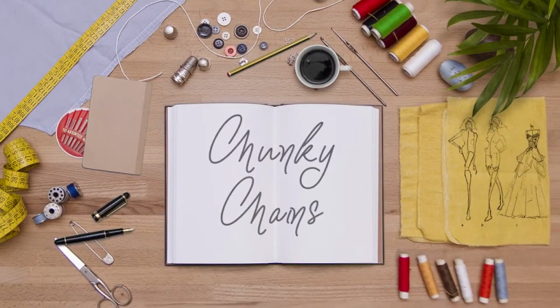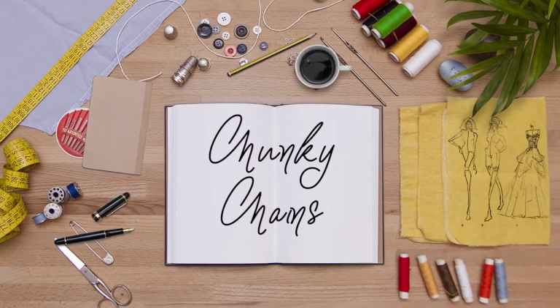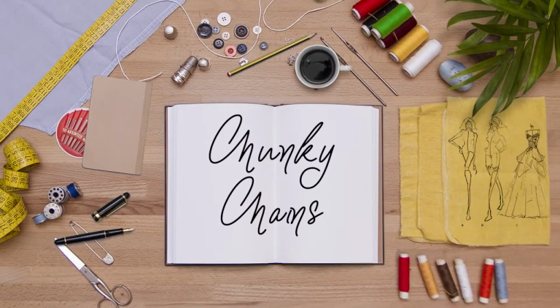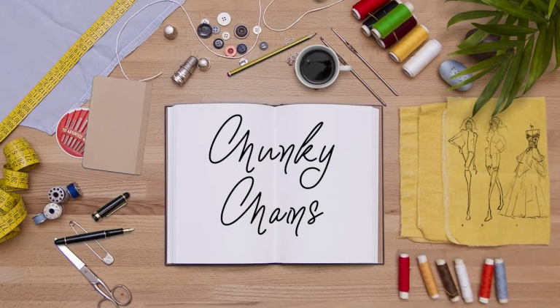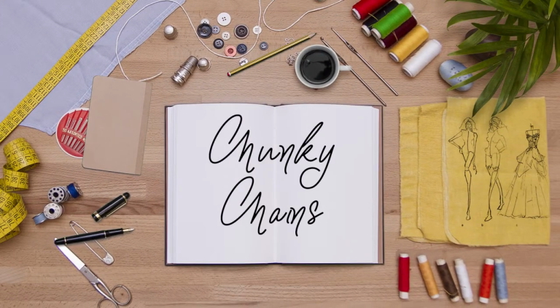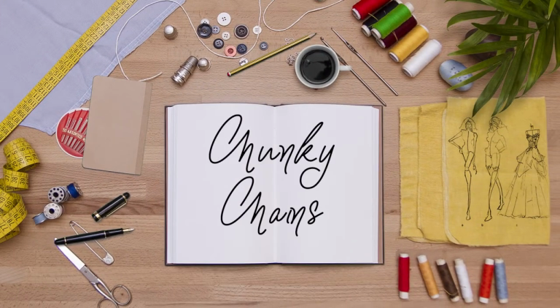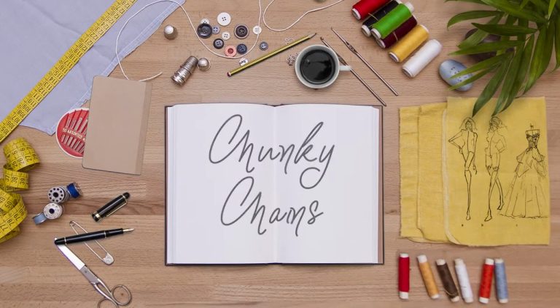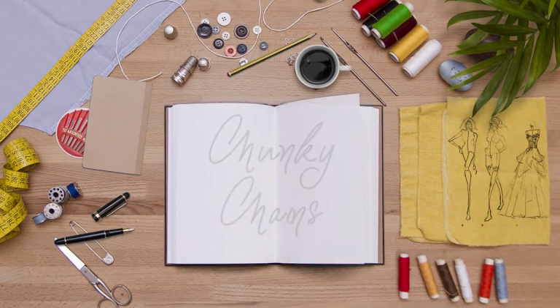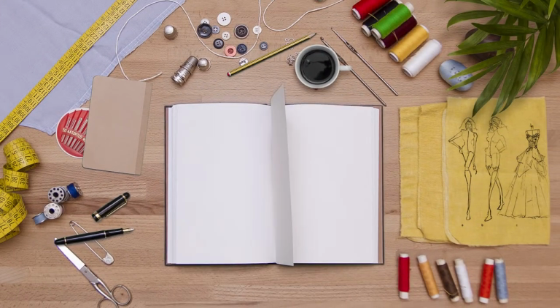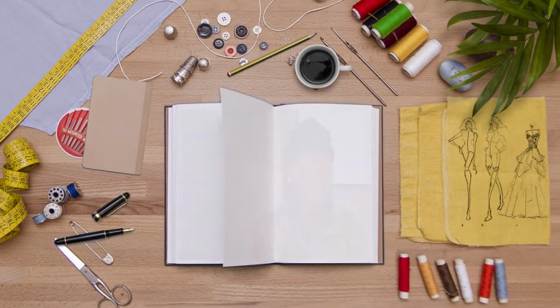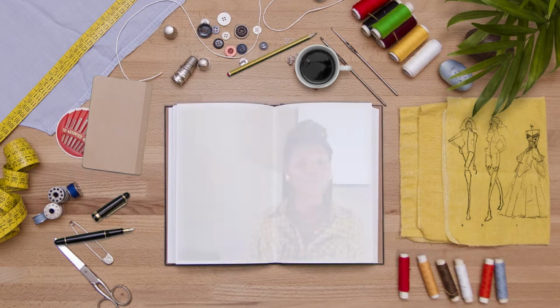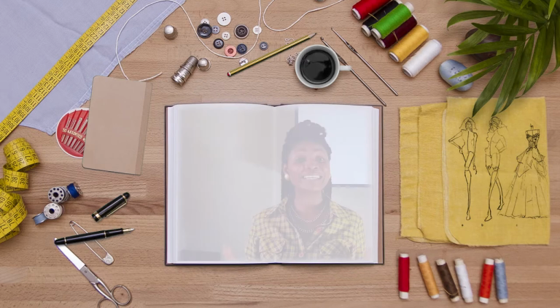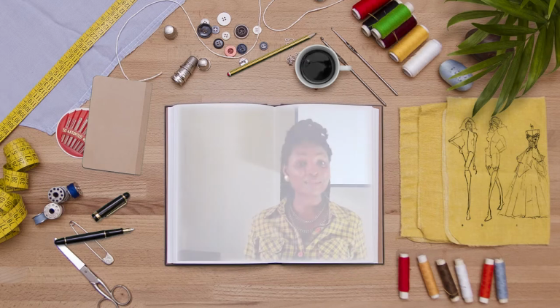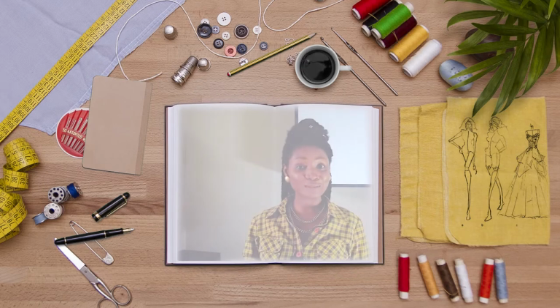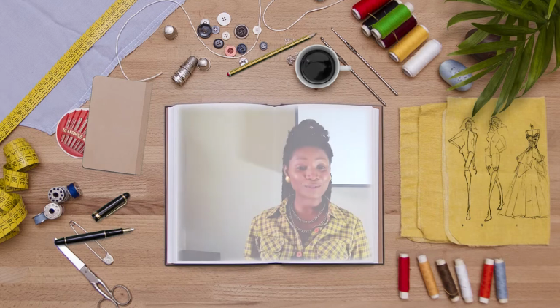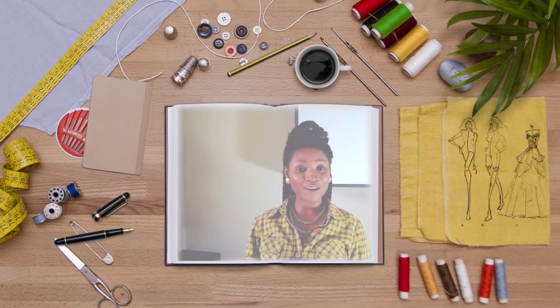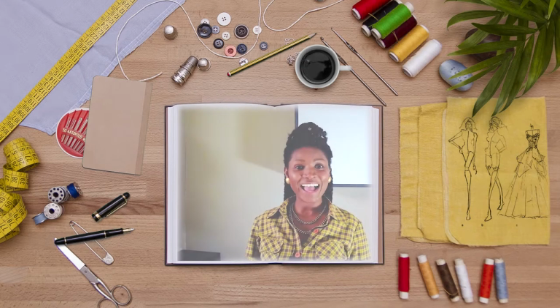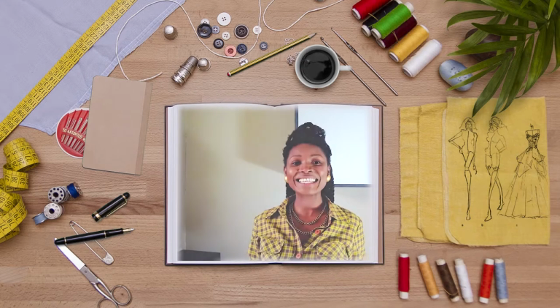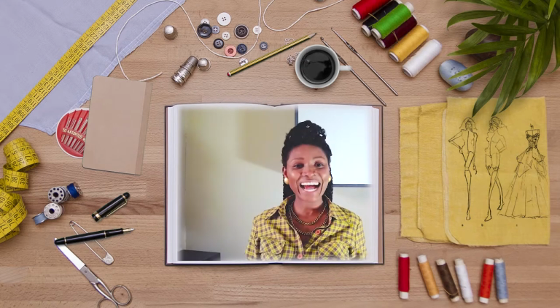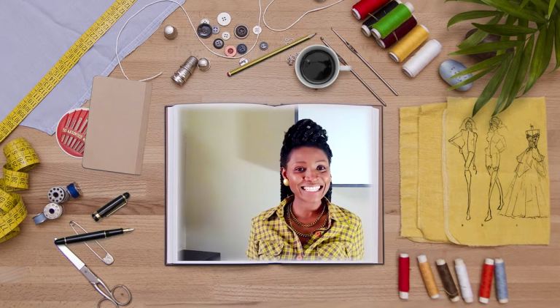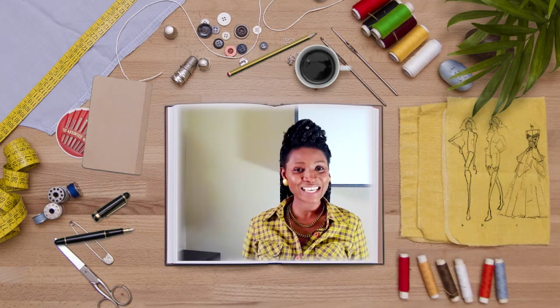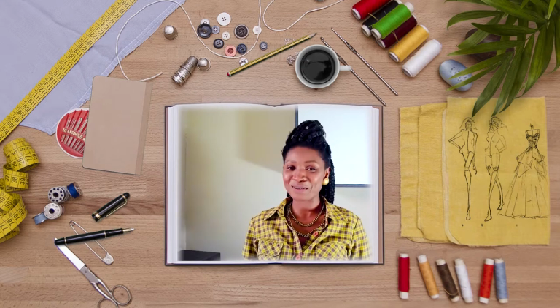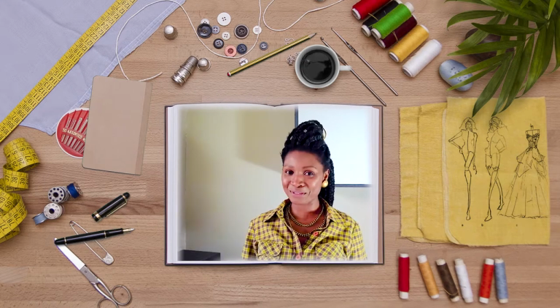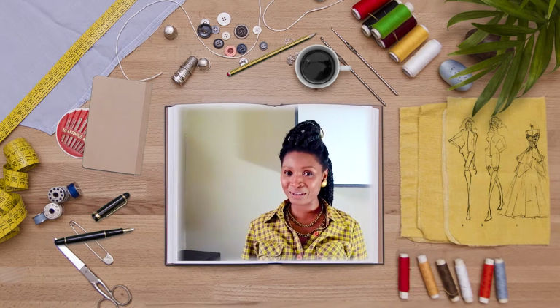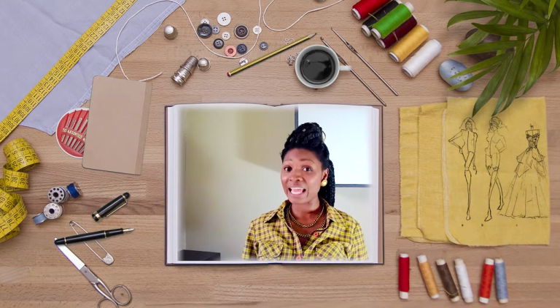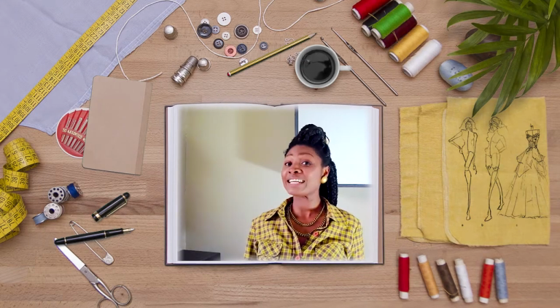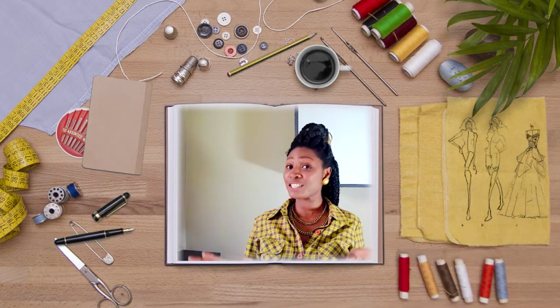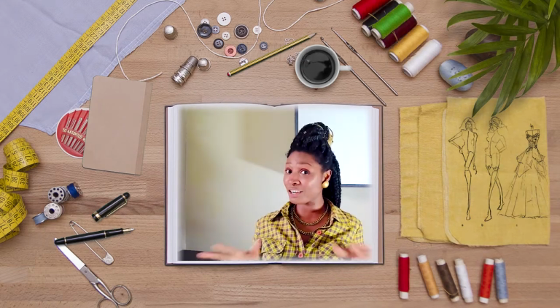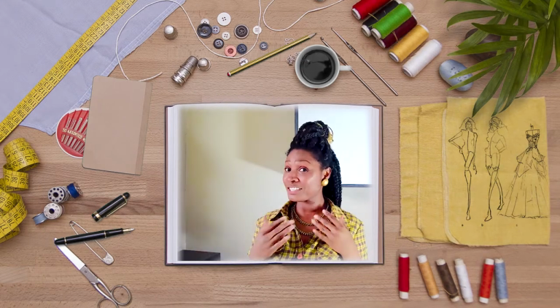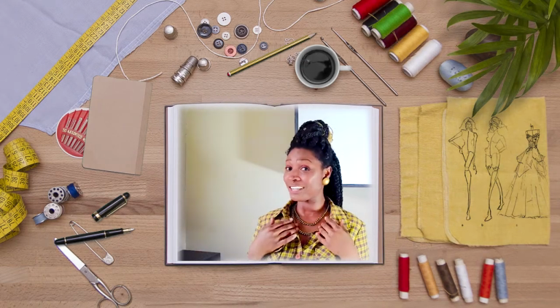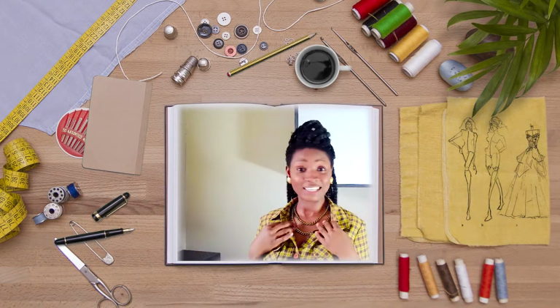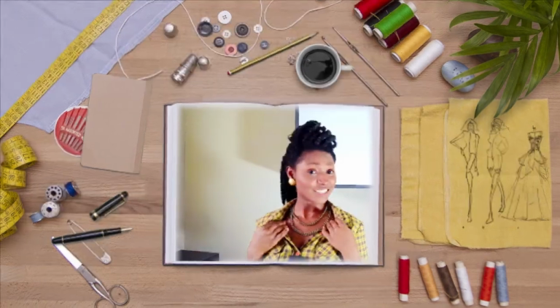I hope all is well with you today. My name is Wissuwa and the item of the week is the chunky chain necklace.